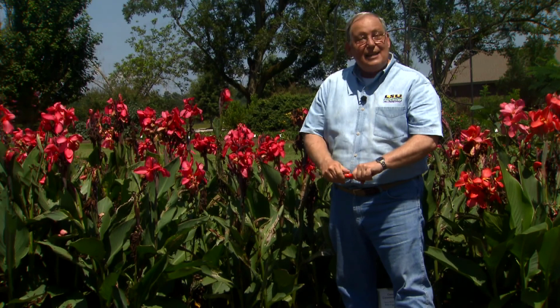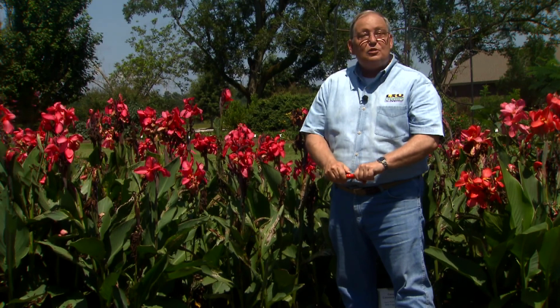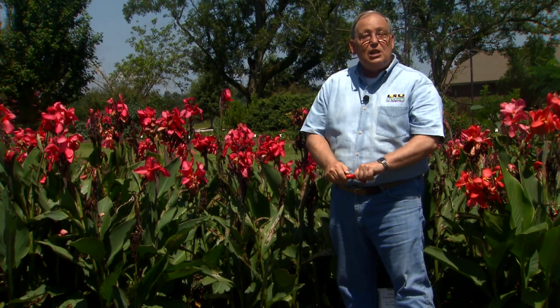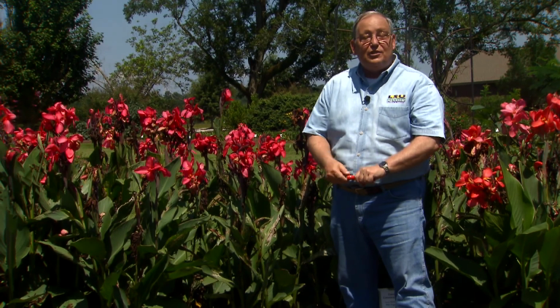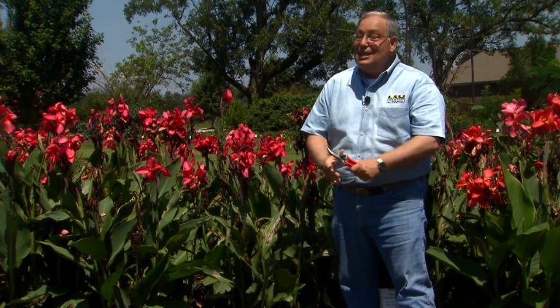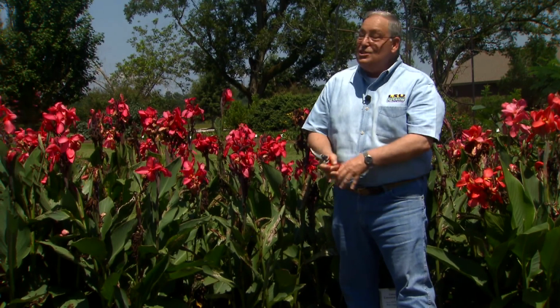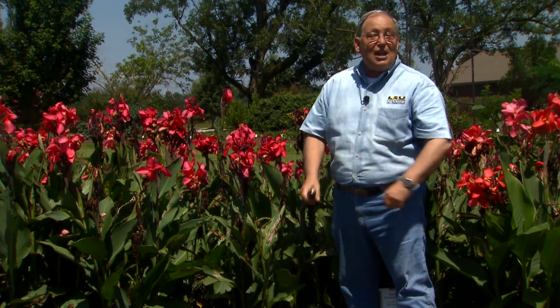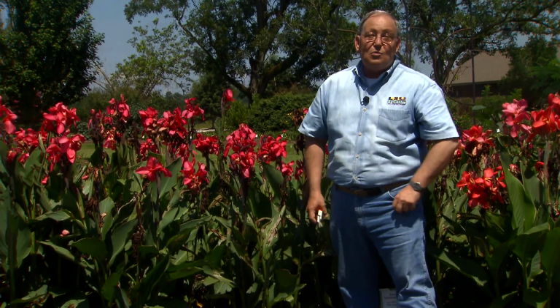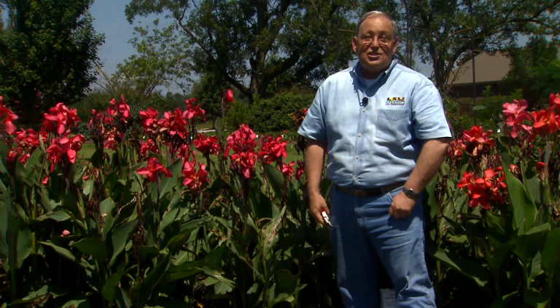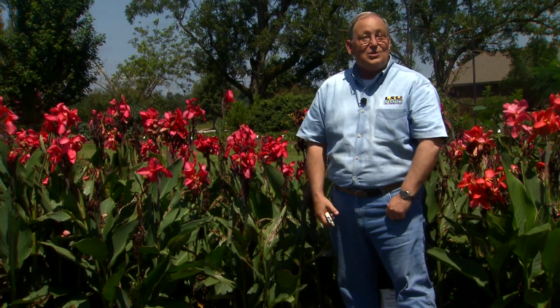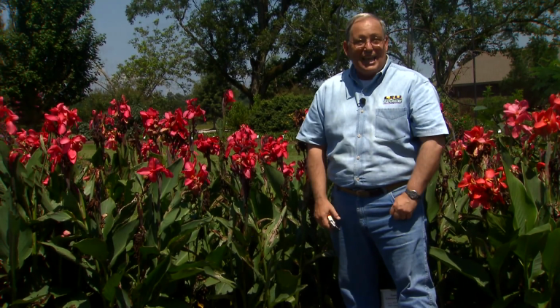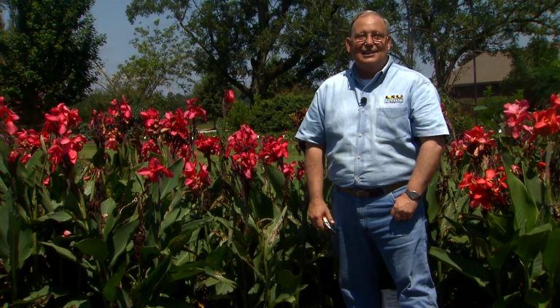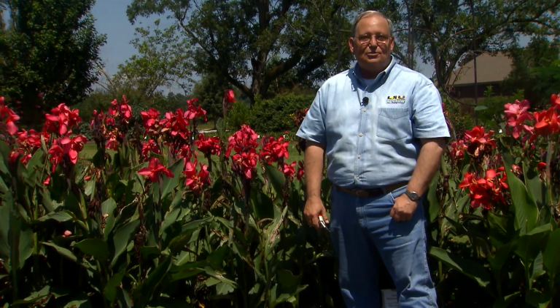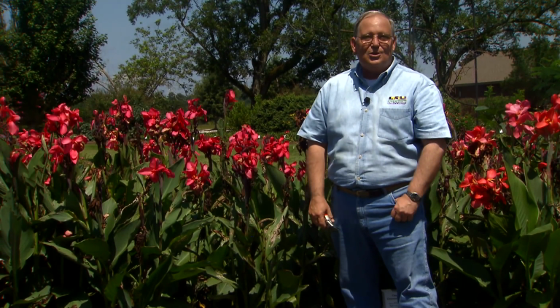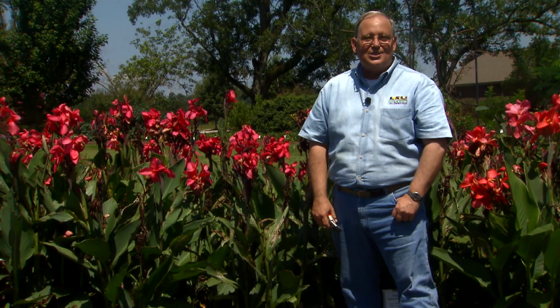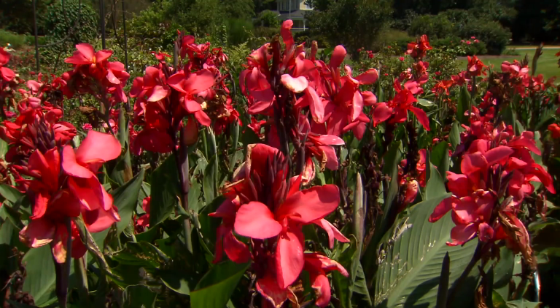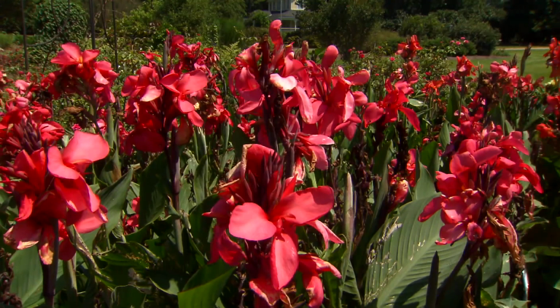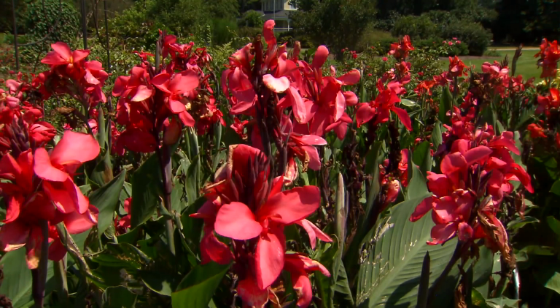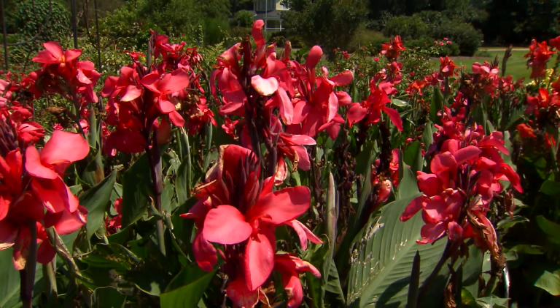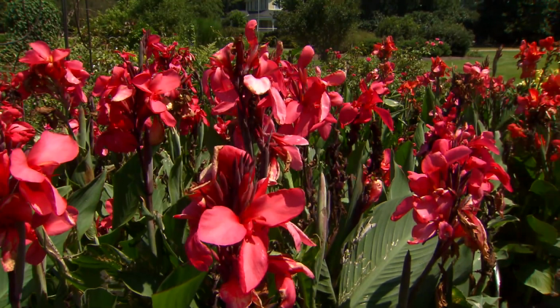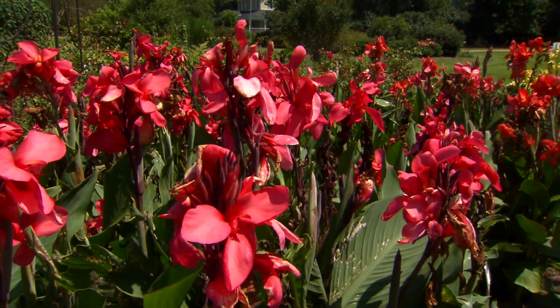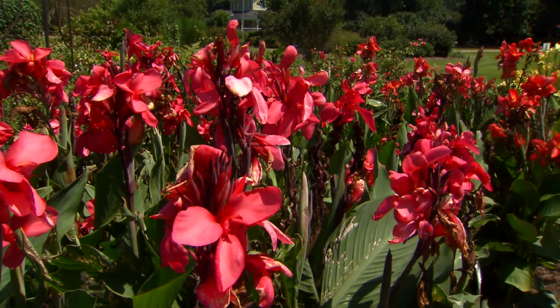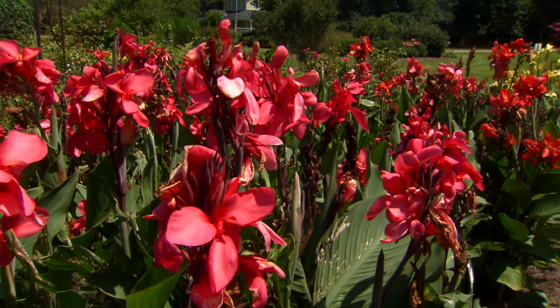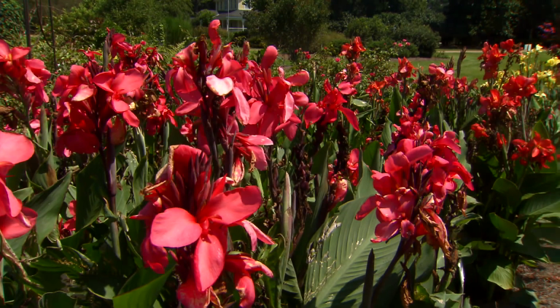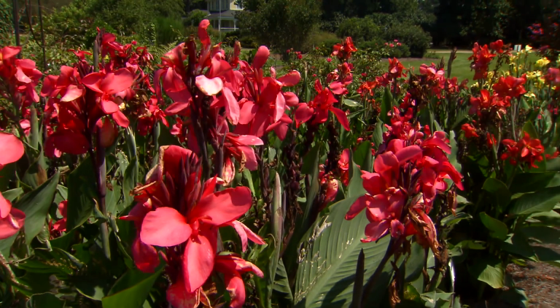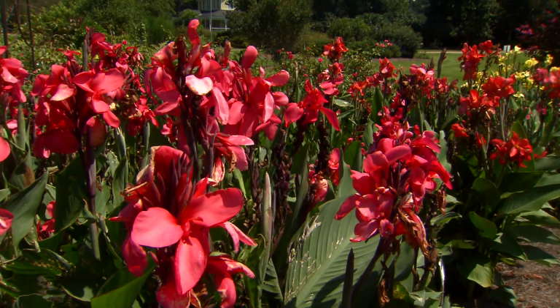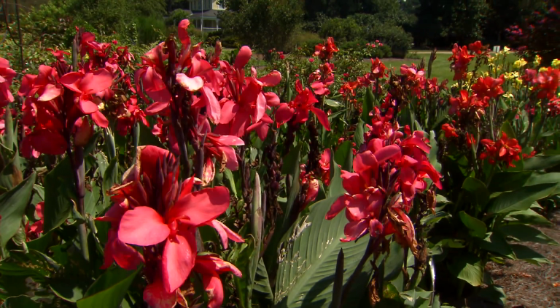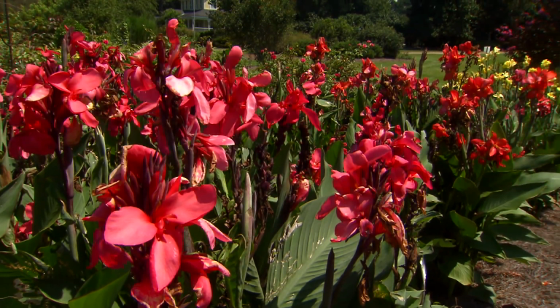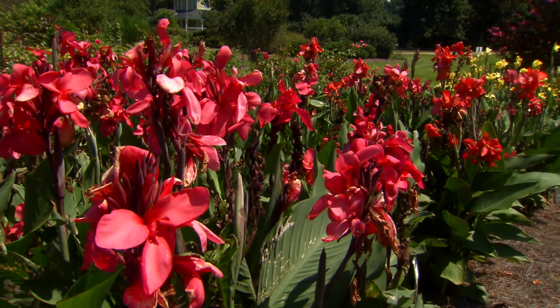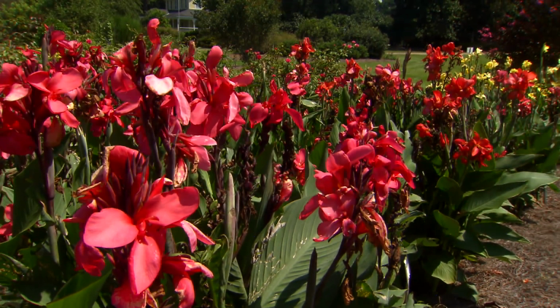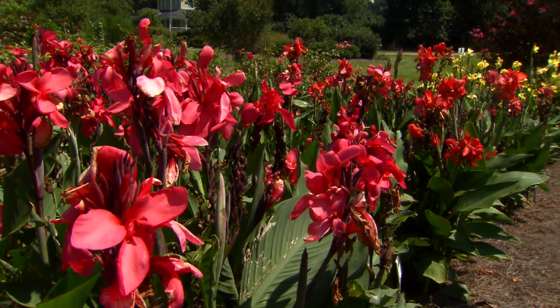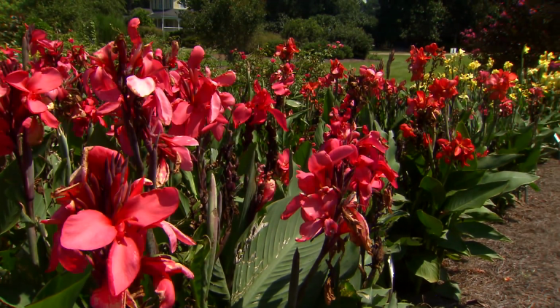Cannas are beautiful, but you have to watch those canna leaf rollers. For Get It Growing, I'm Dan Gill with the LSU AgCenter.